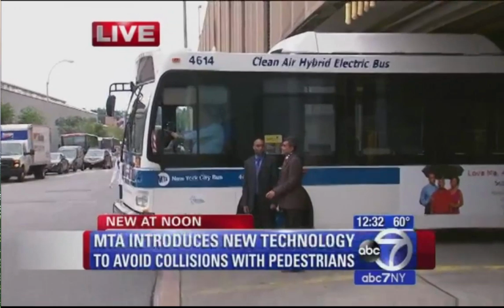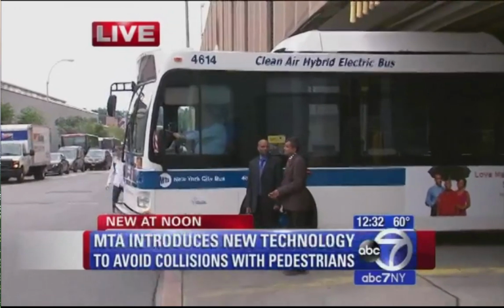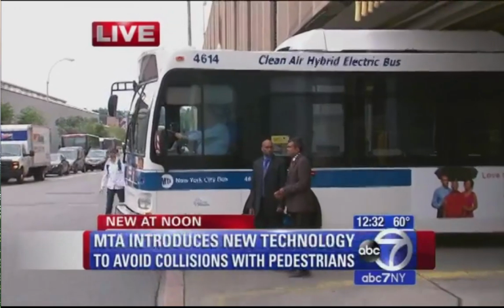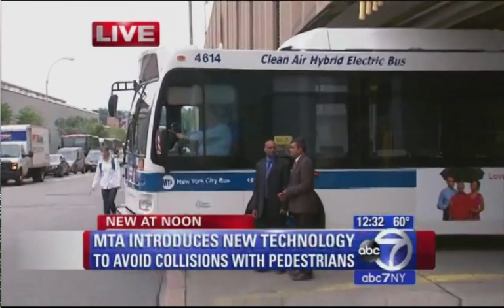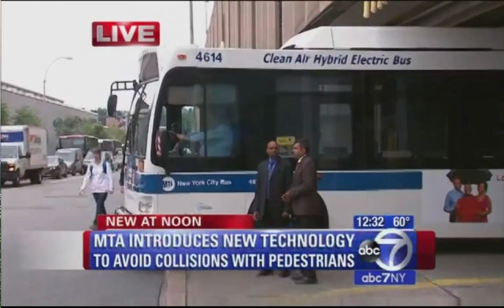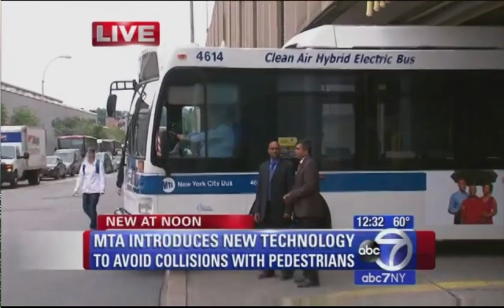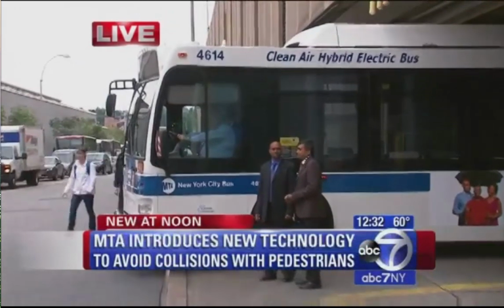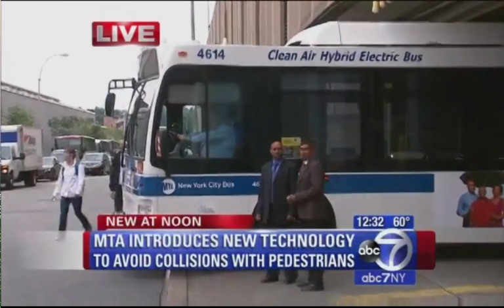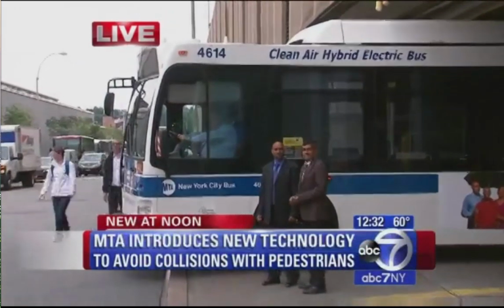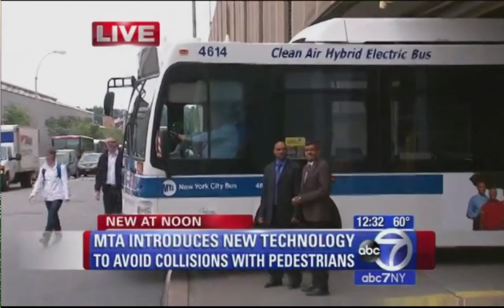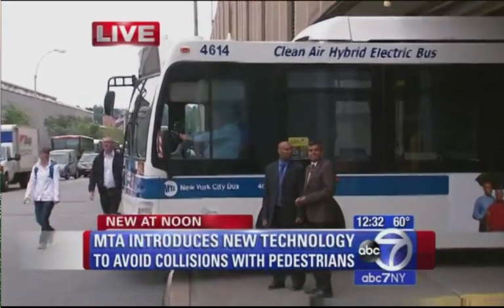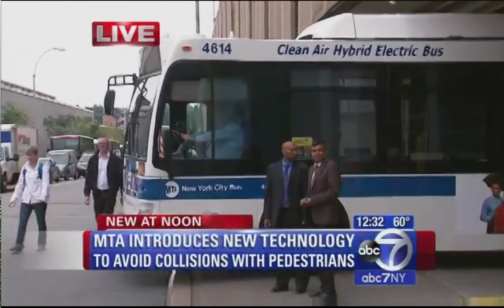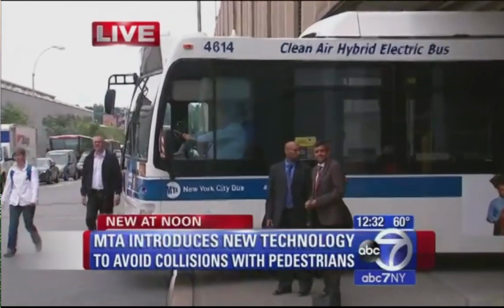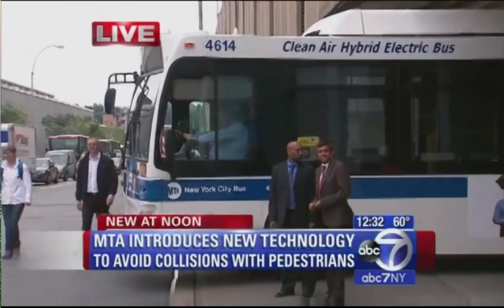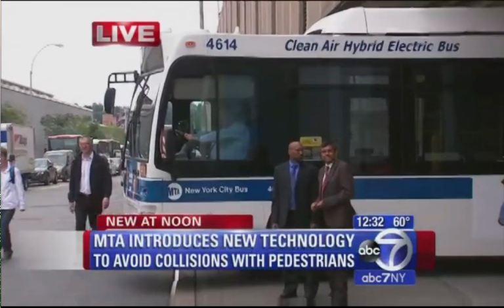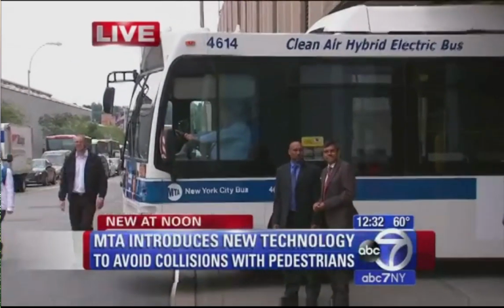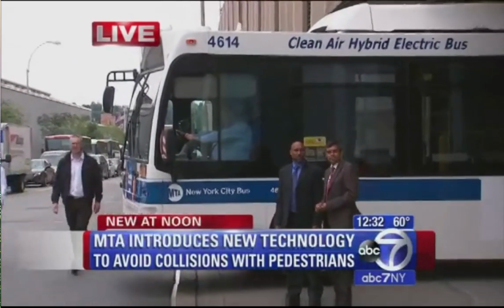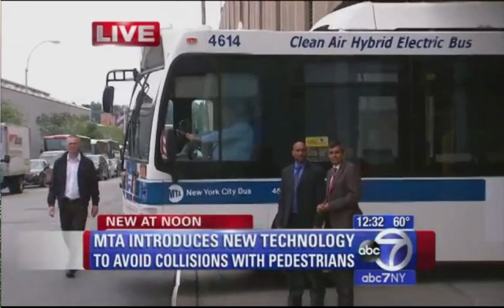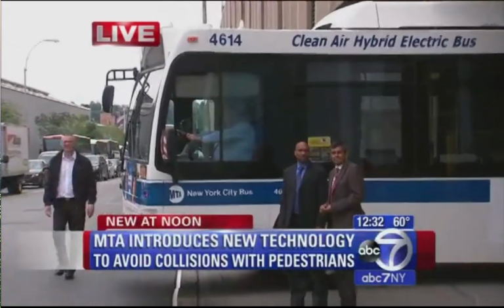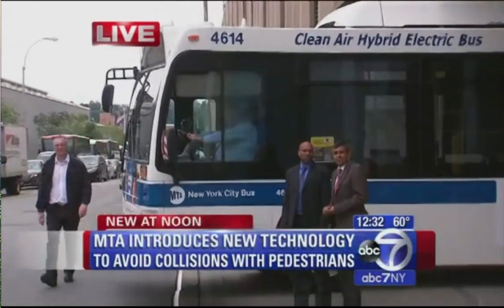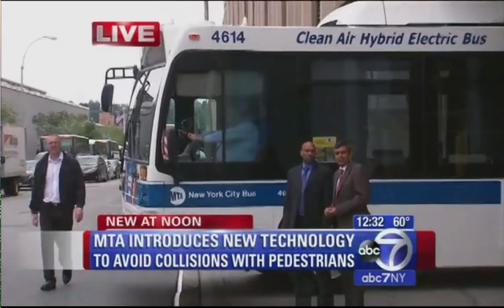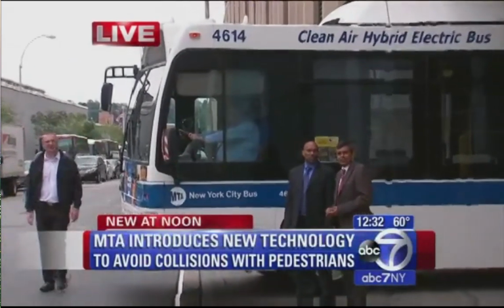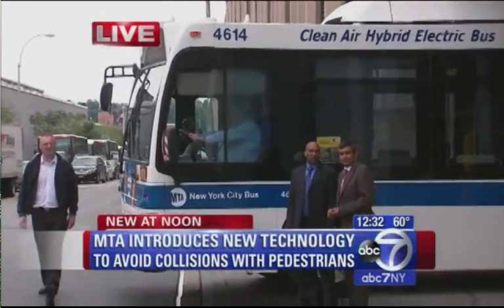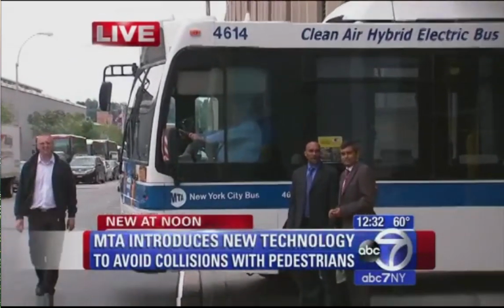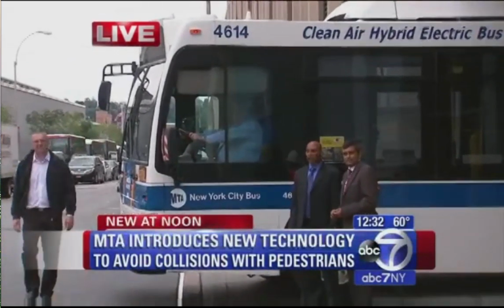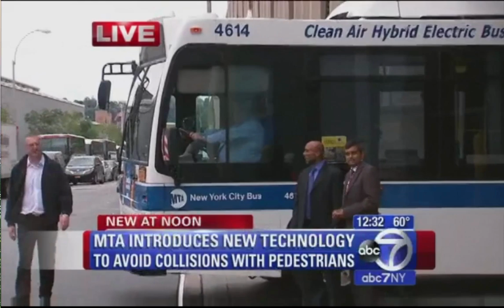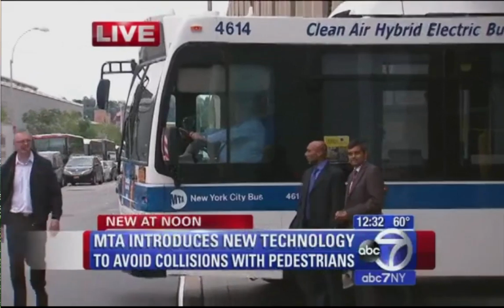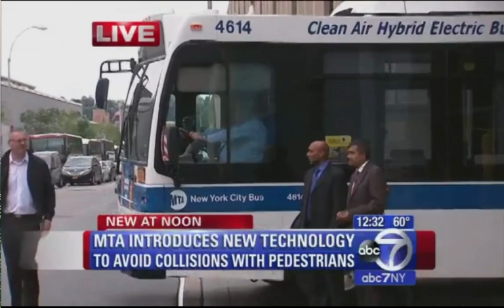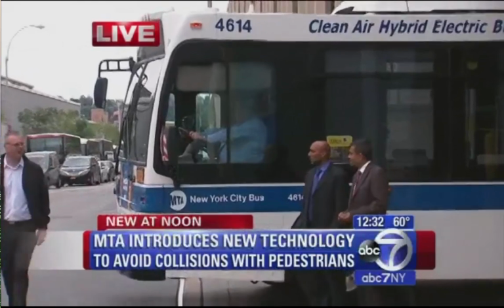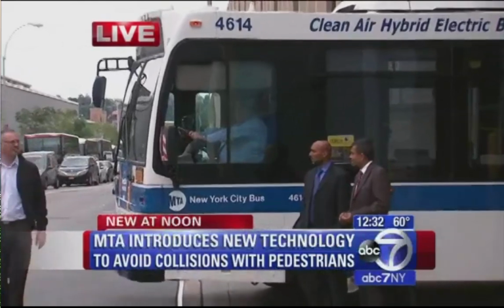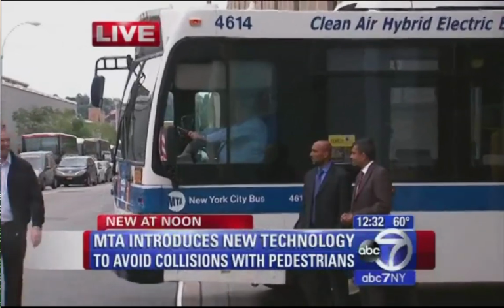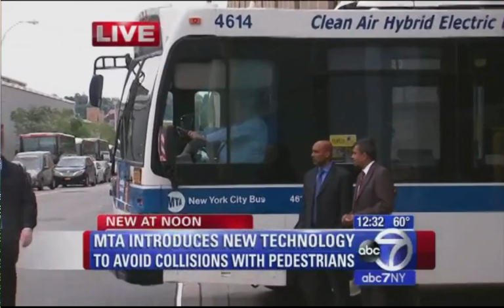It's pretty simple. If a pedestrian comes too close to the bus, an announcement on a speaker sends a warning telling that person to back off.